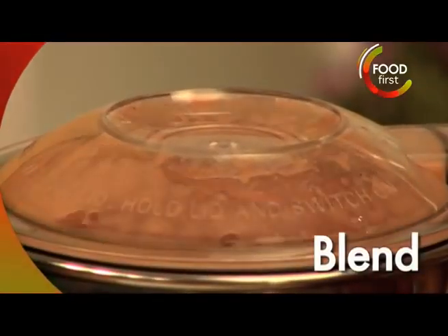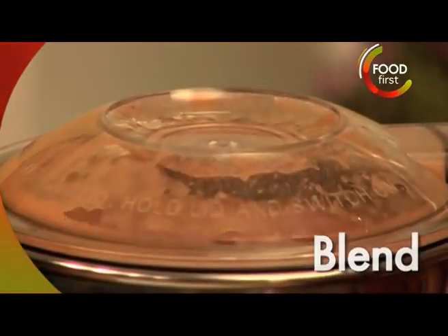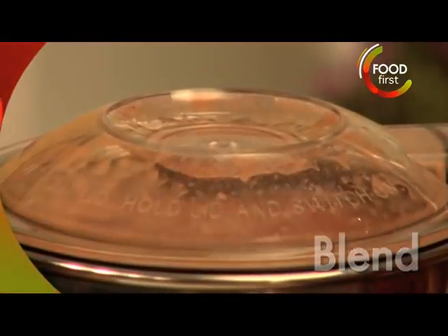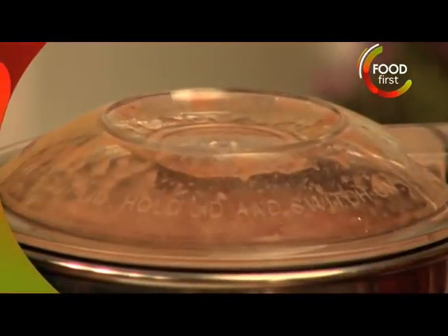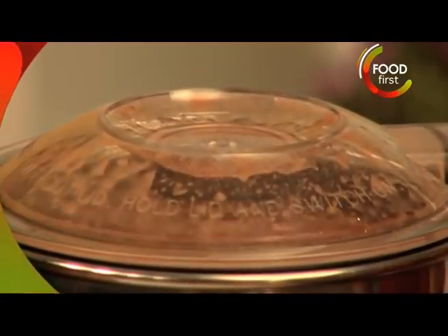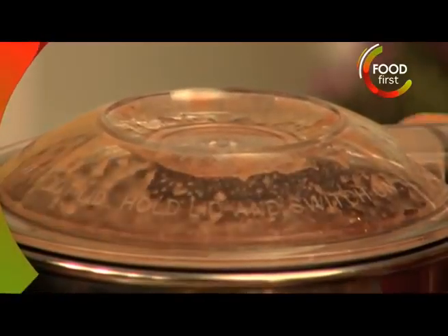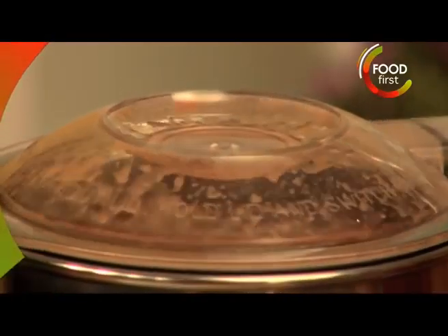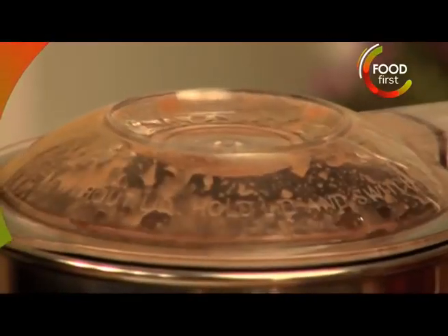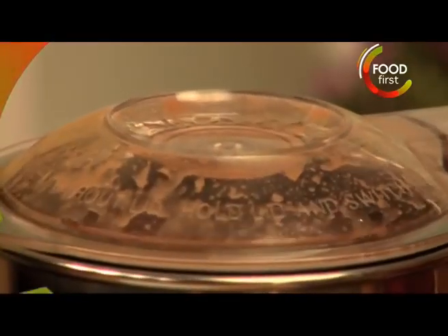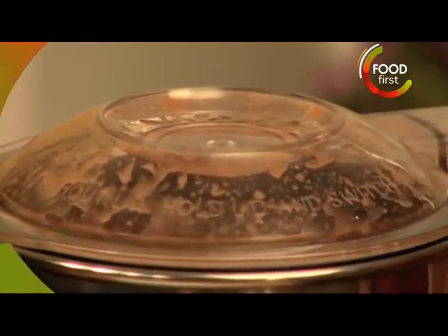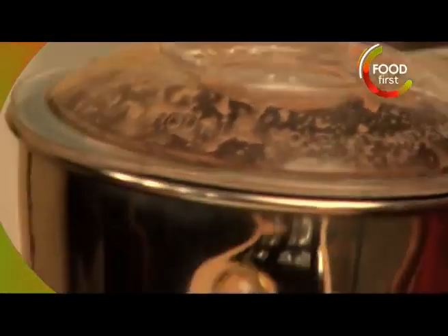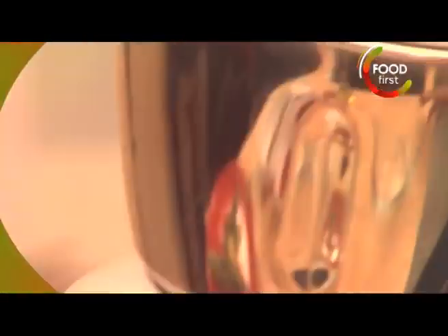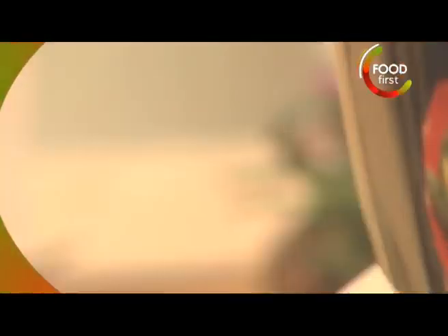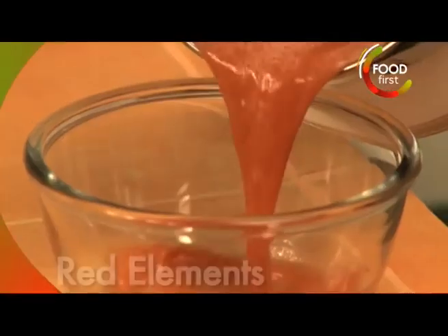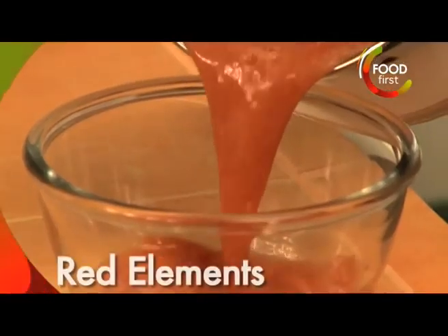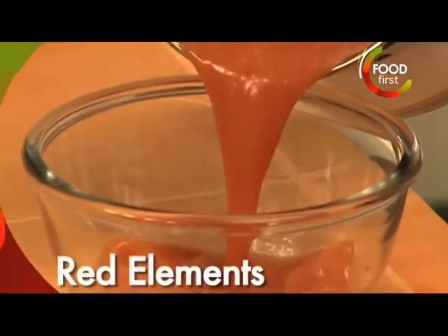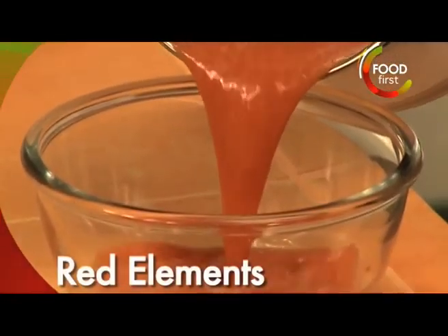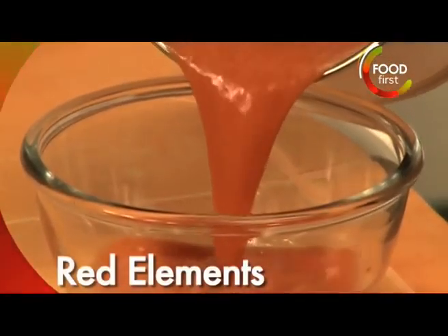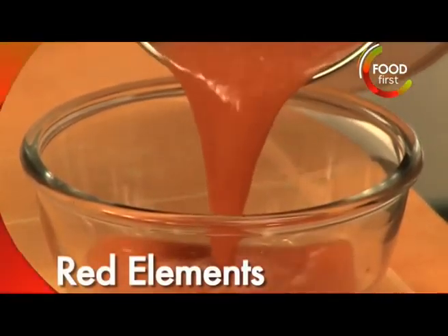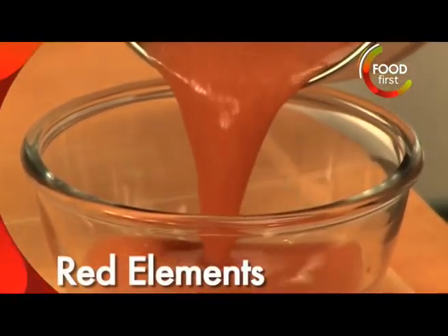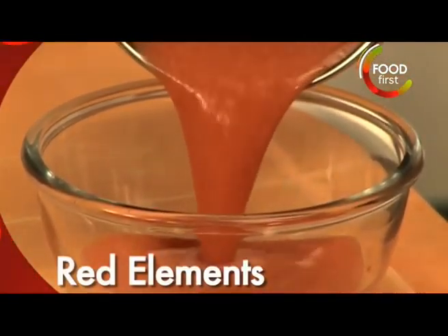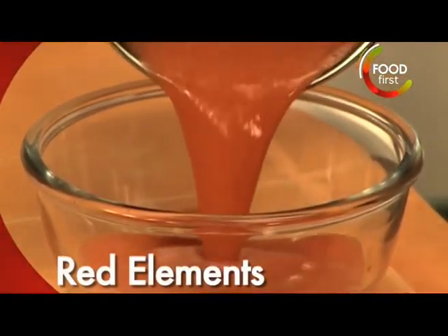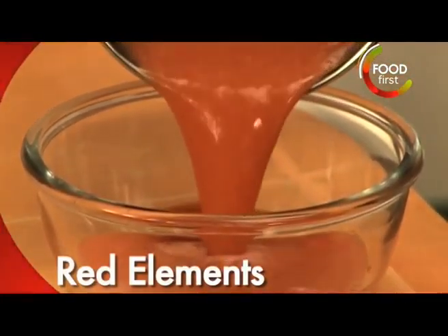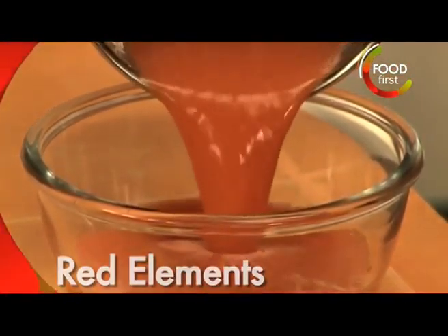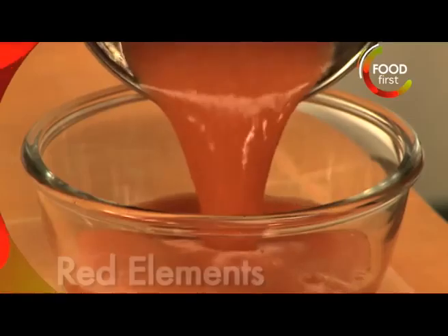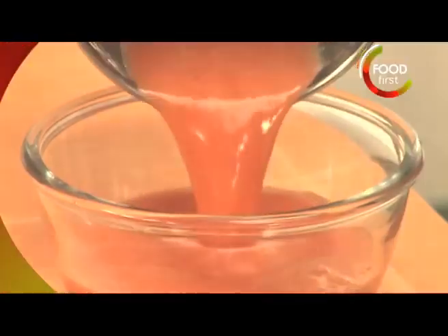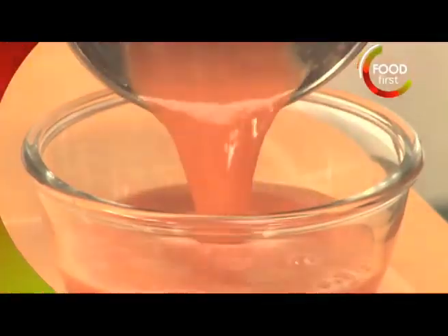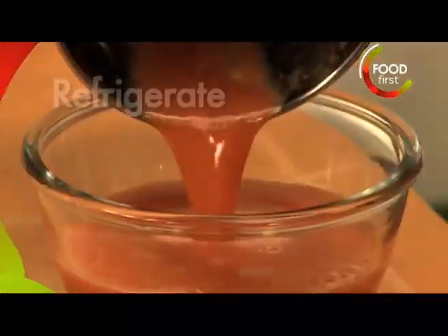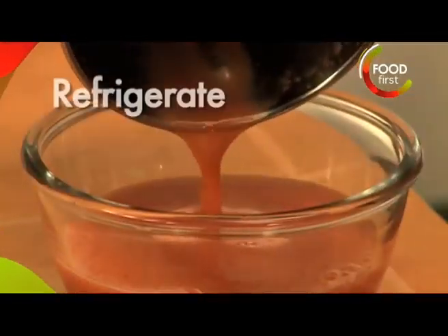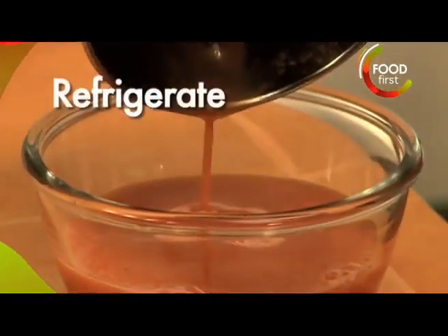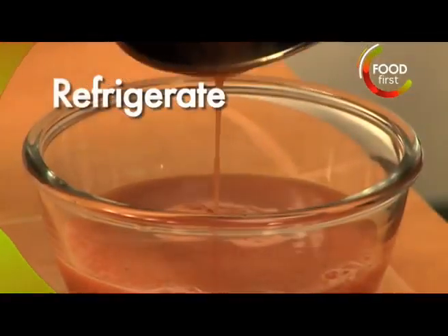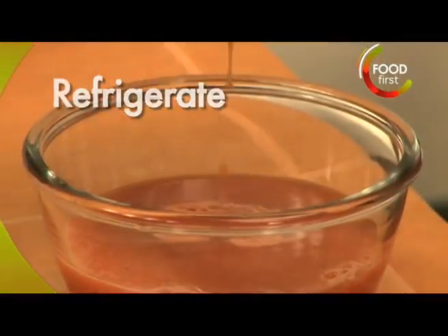Alright, there we go — that's our blended red element of our soup. Now I'm gonna put this in the fridge.